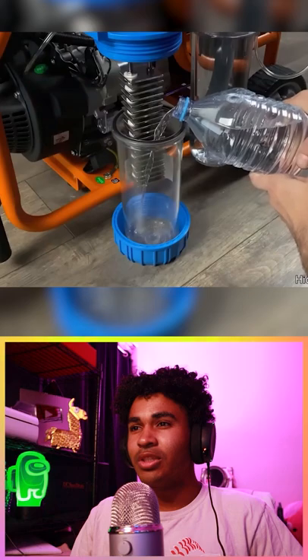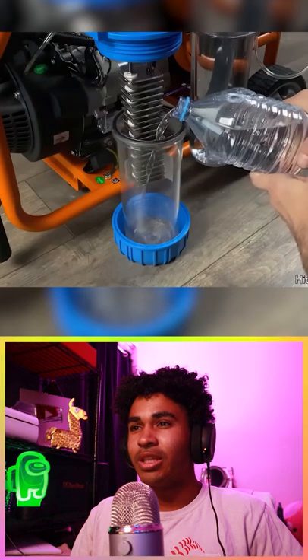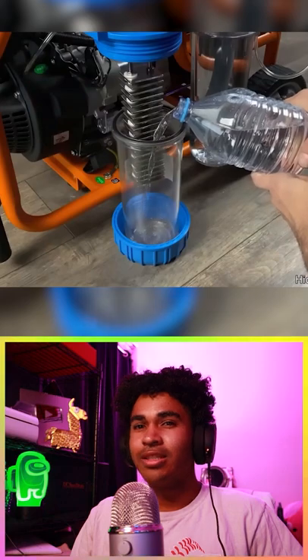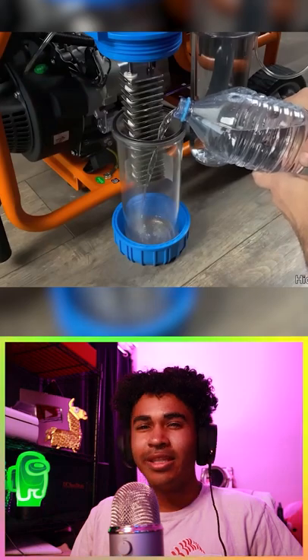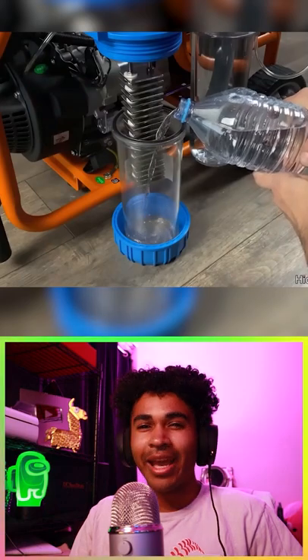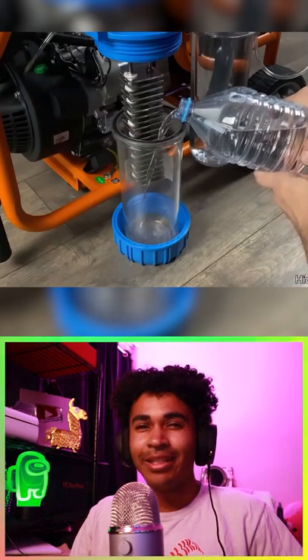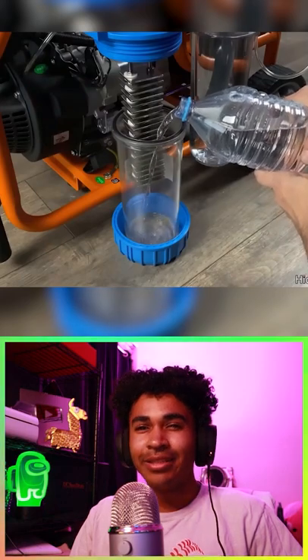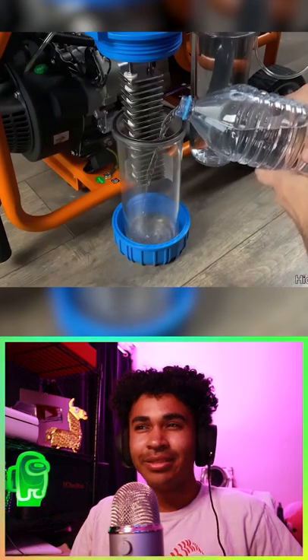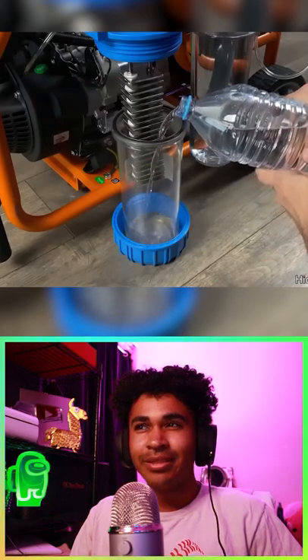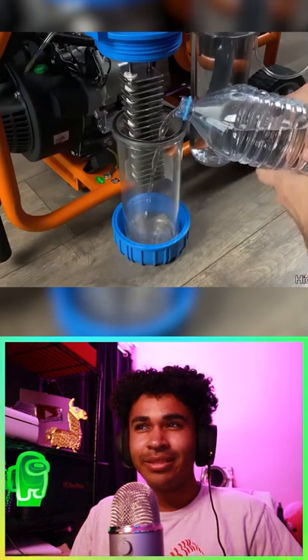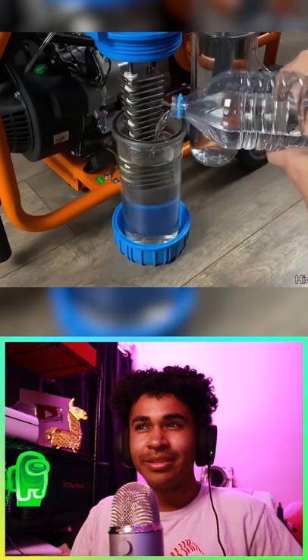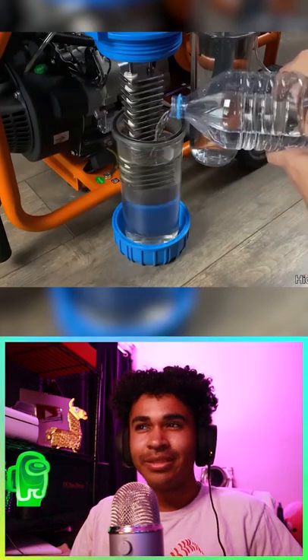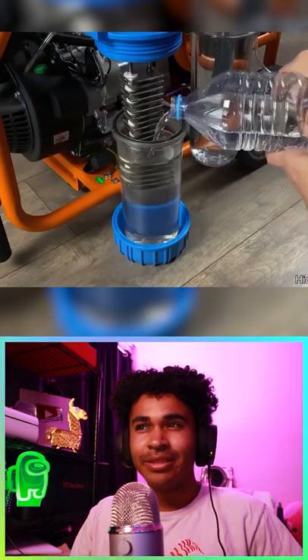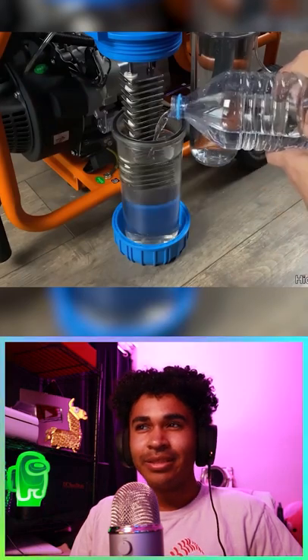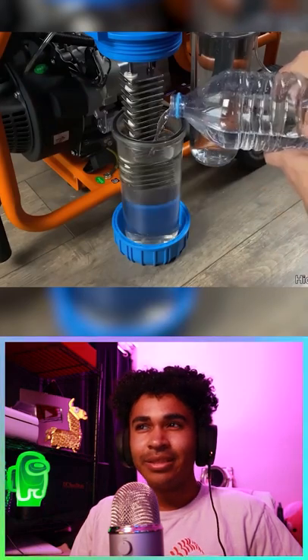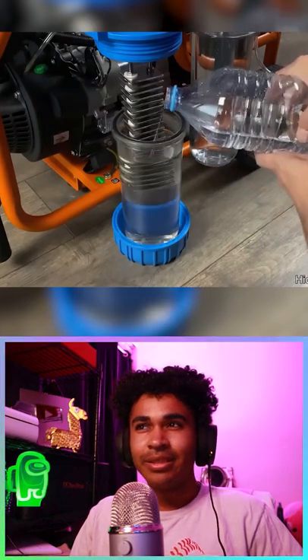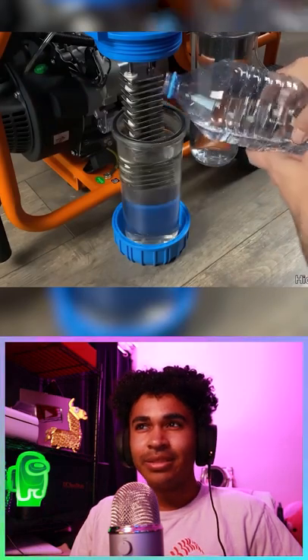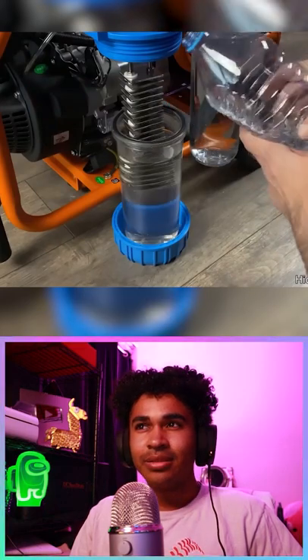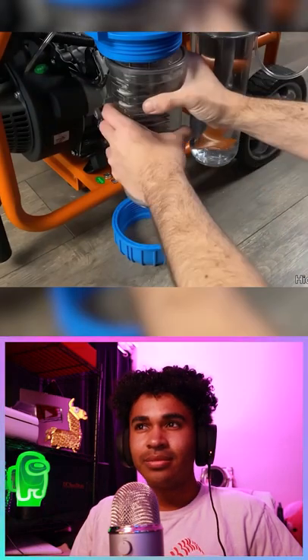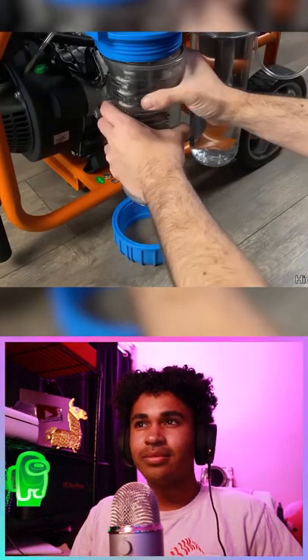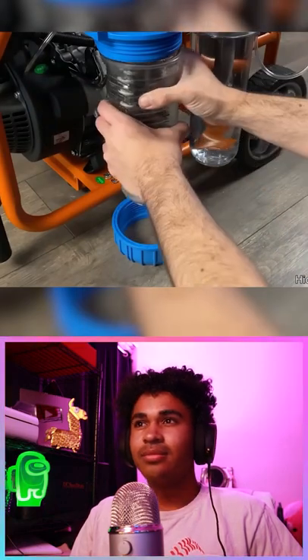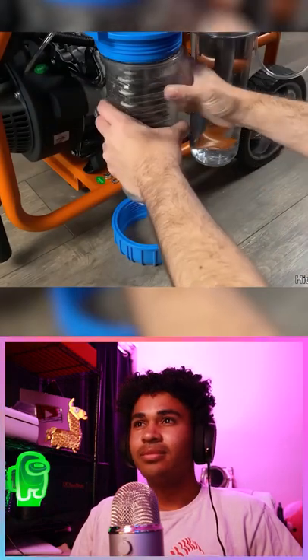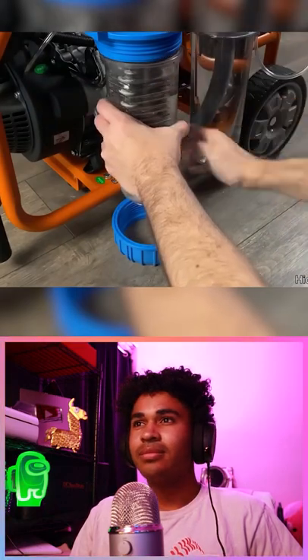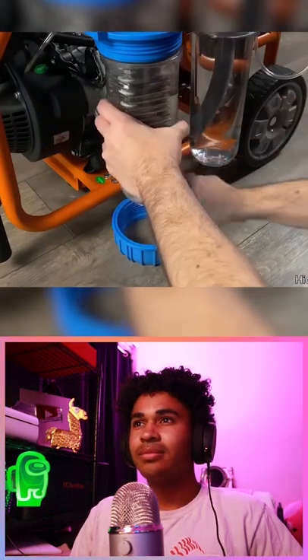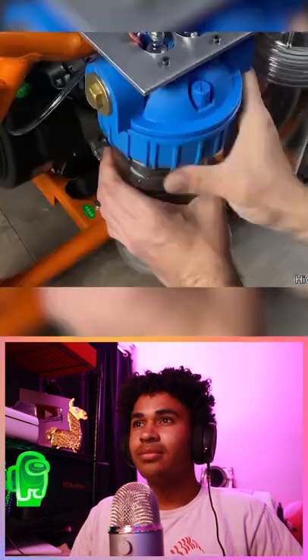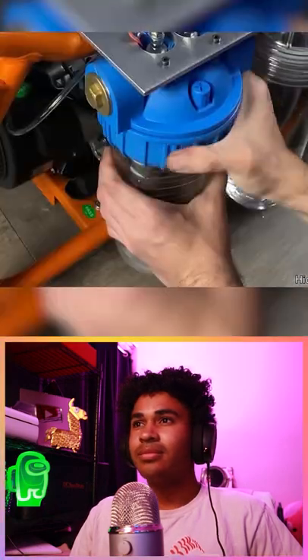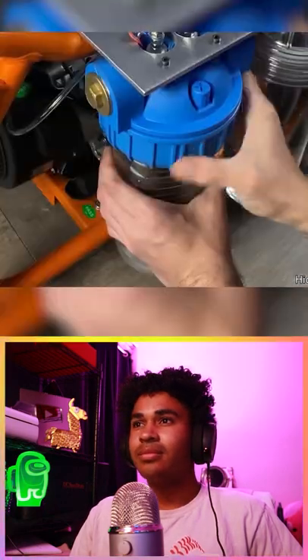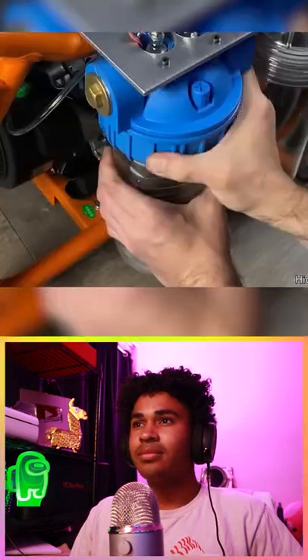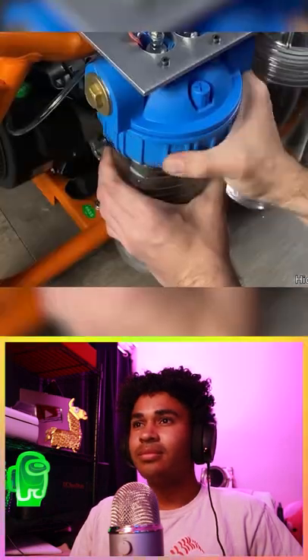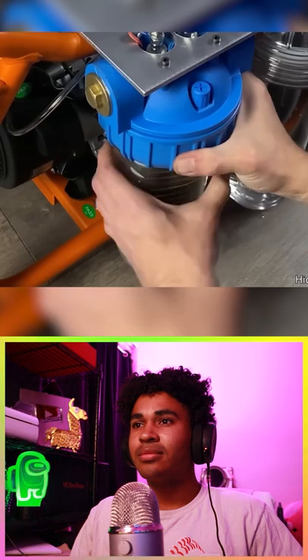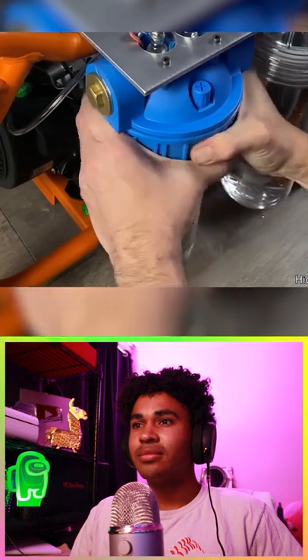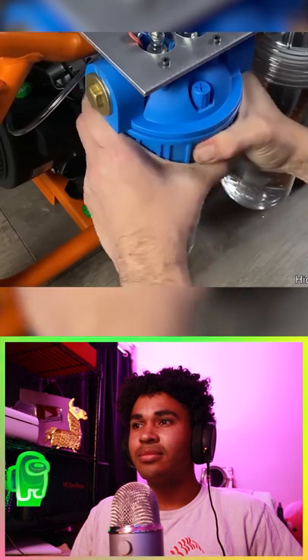I found a YouTuber that made a step-by-step process showing how anyone can make their own engine that runs on water.